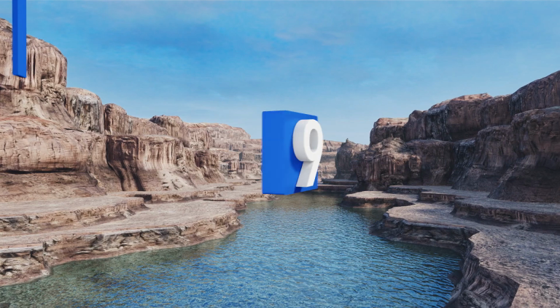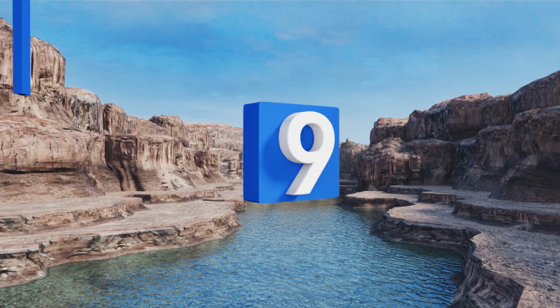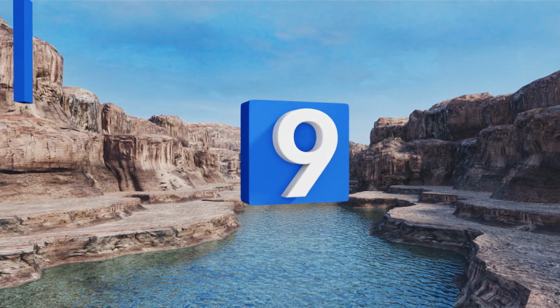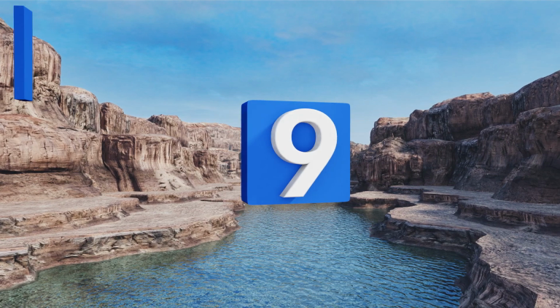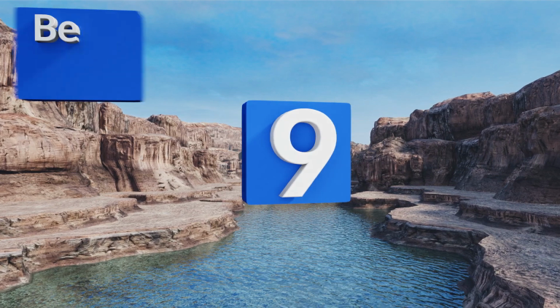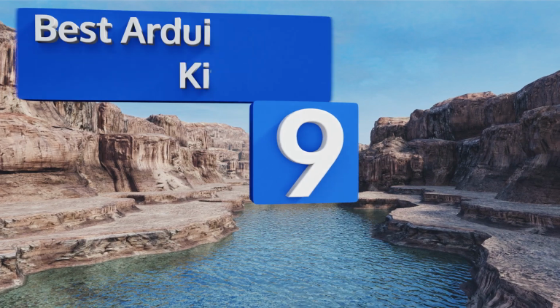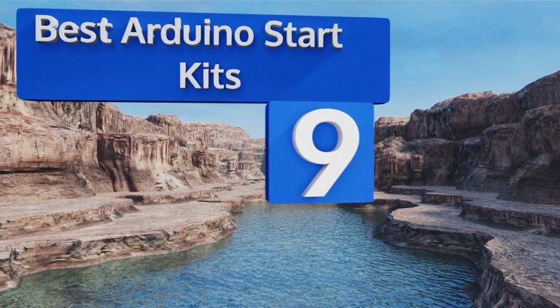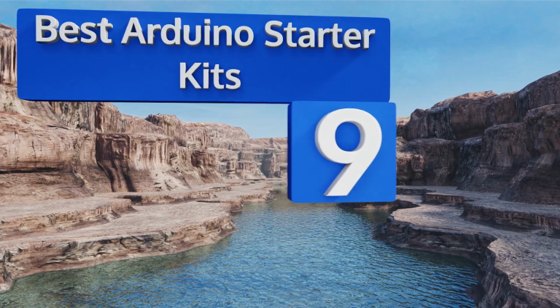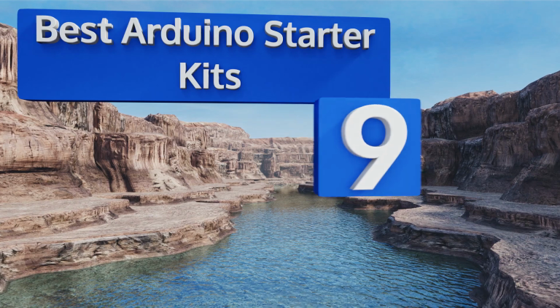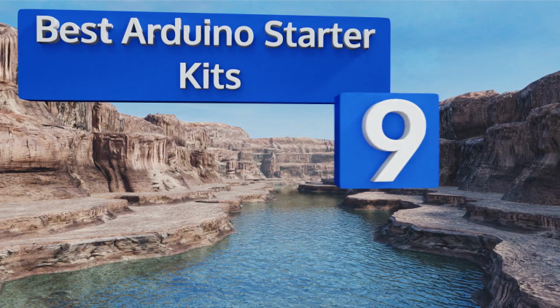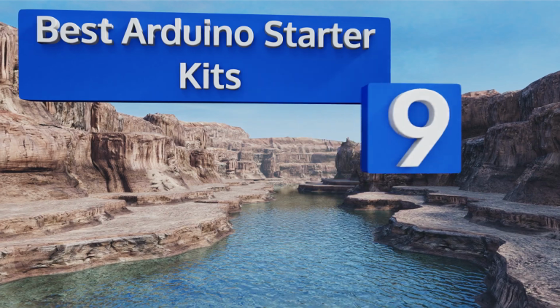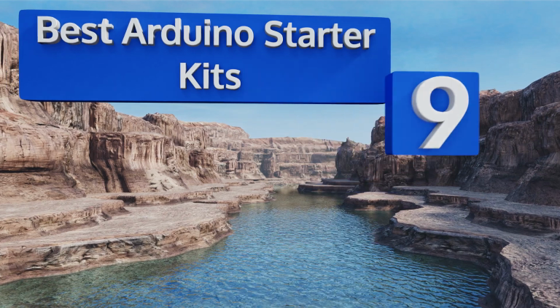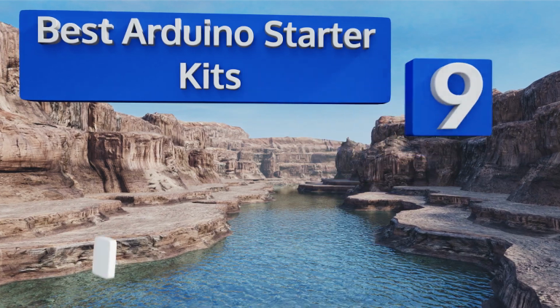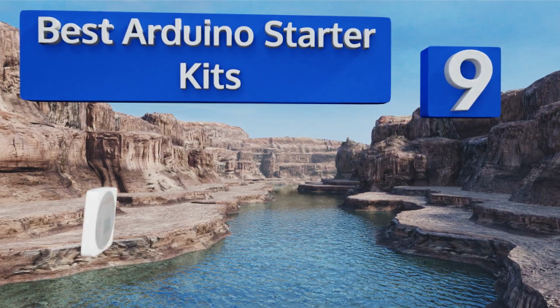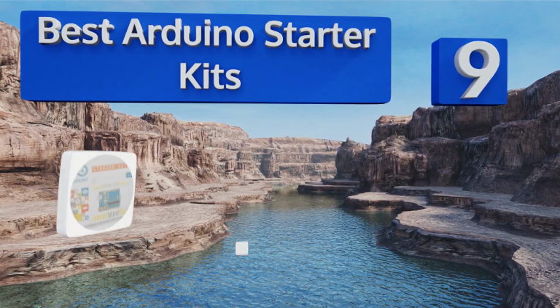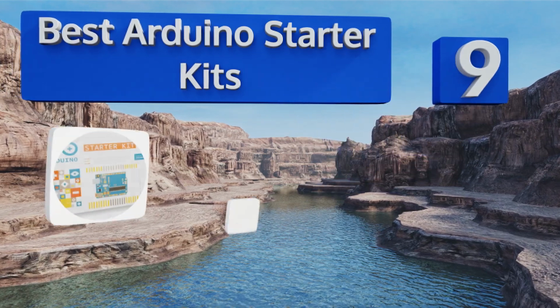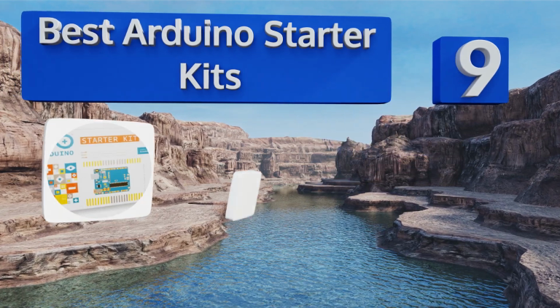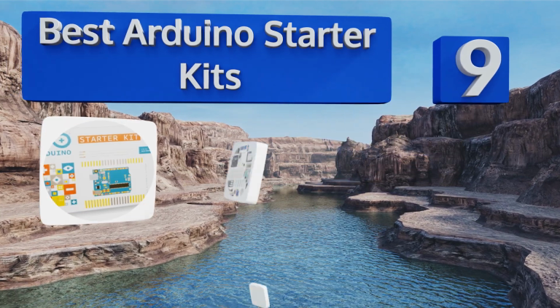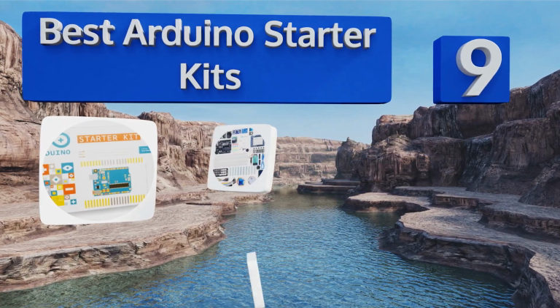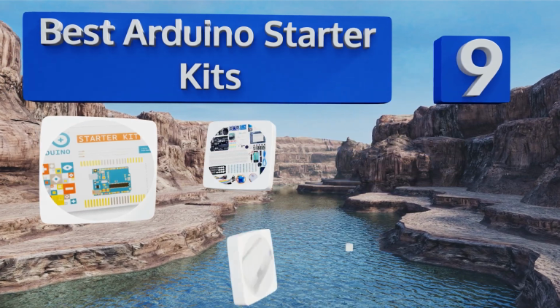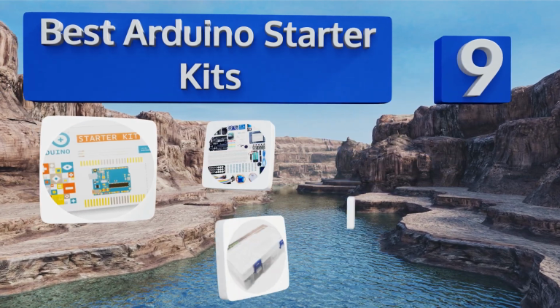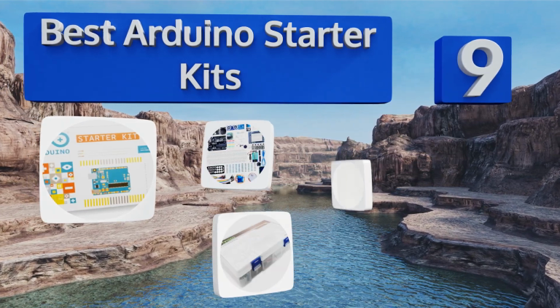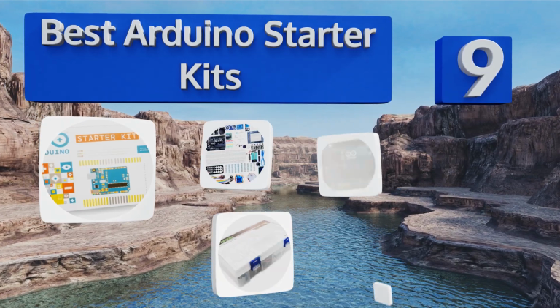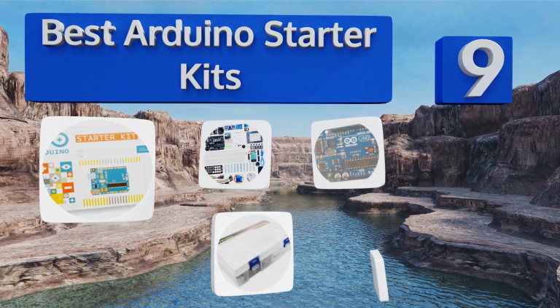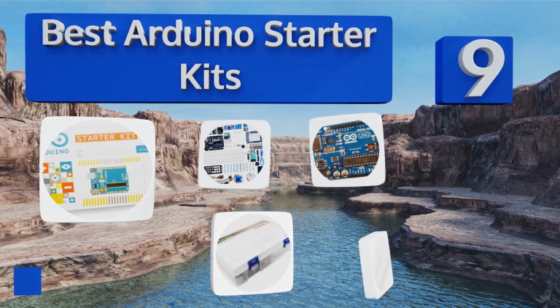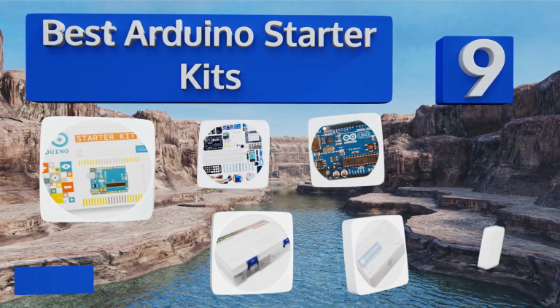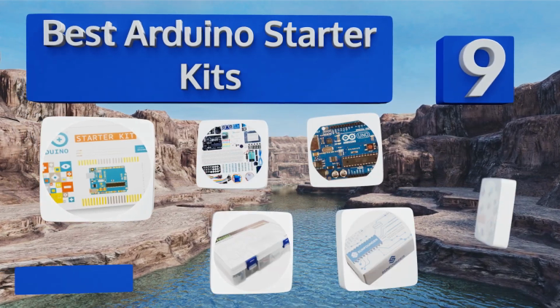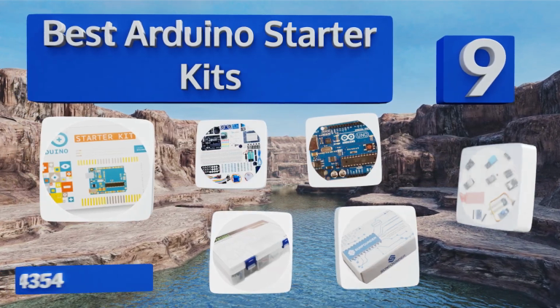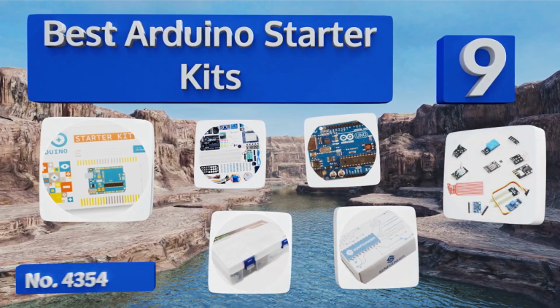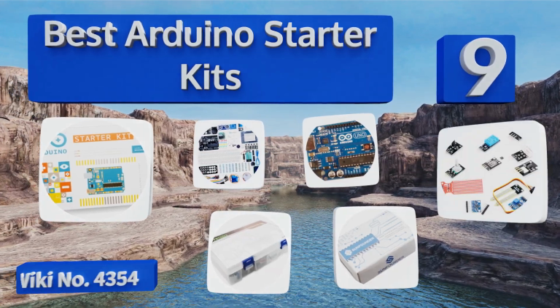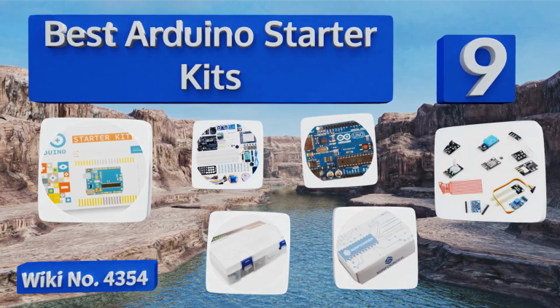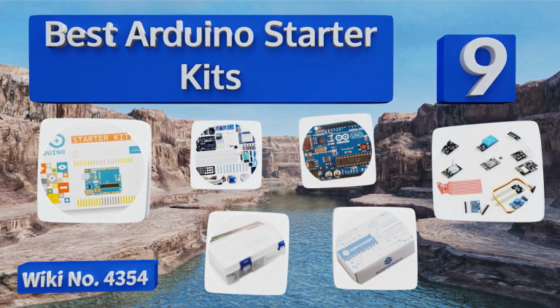EasyVid presents the nine best Arduino starter kits. Let's get started with the list.